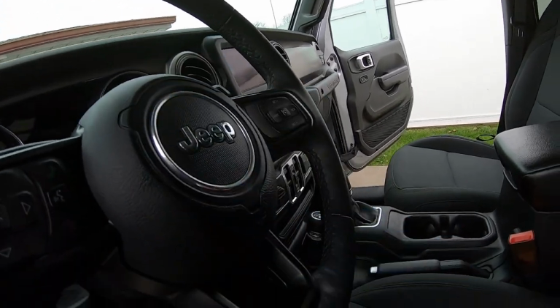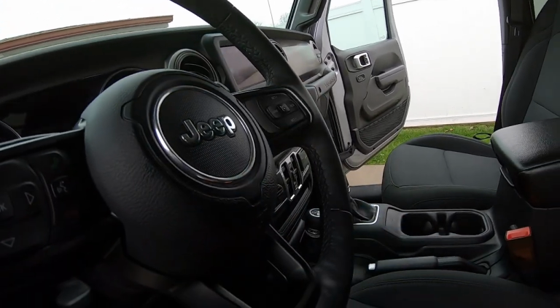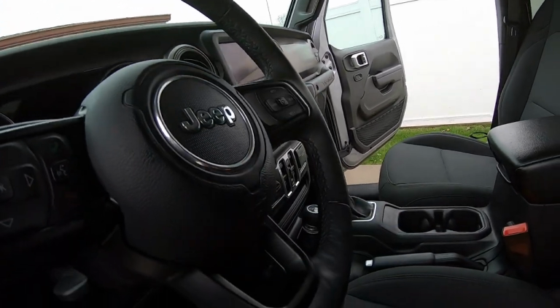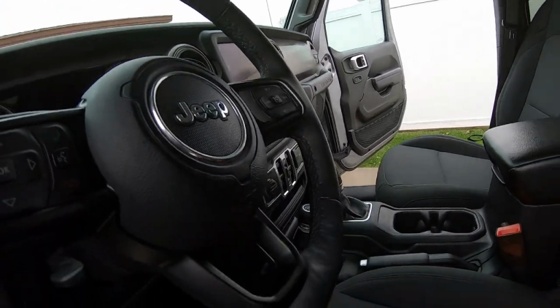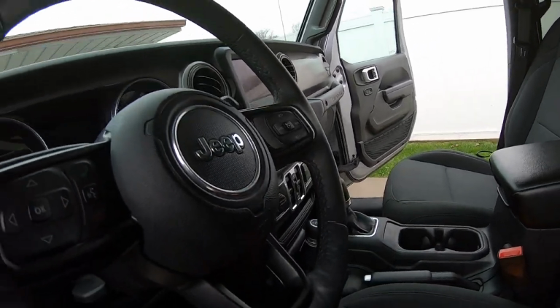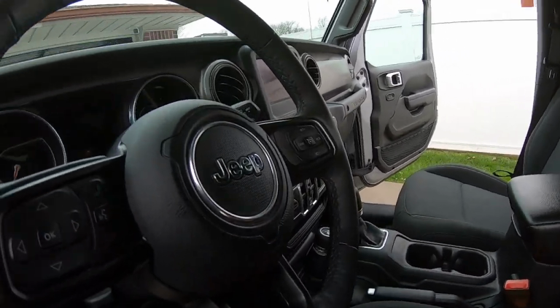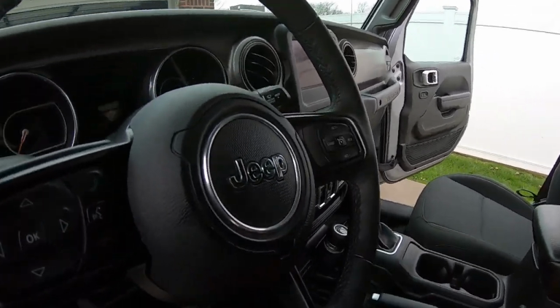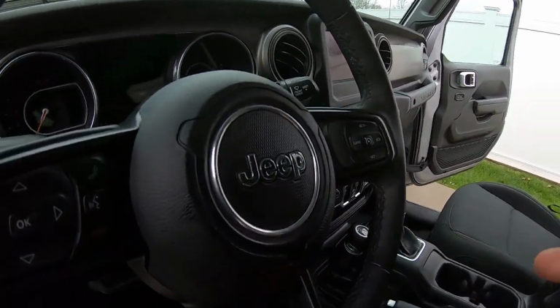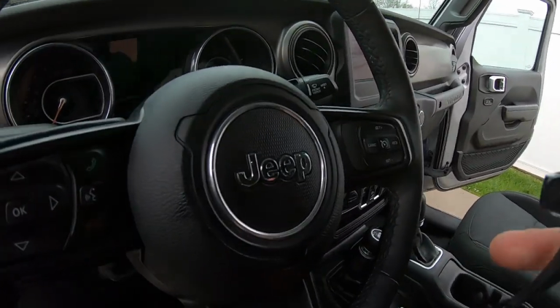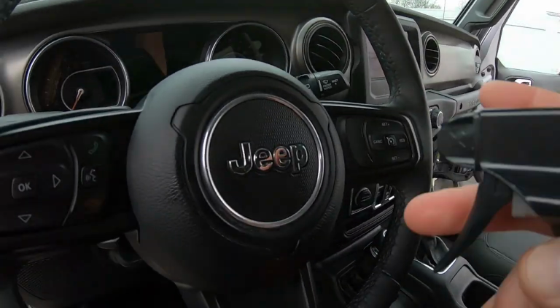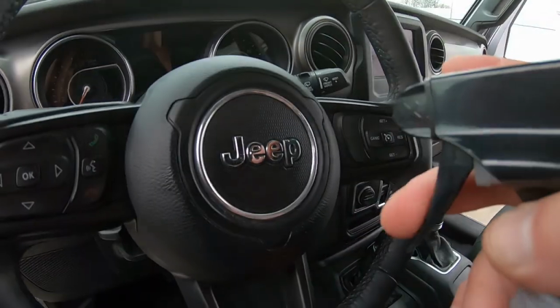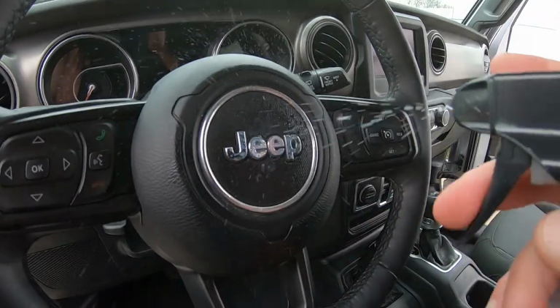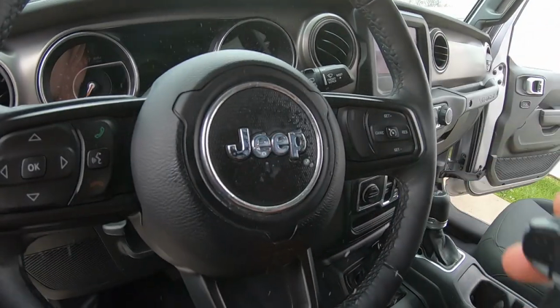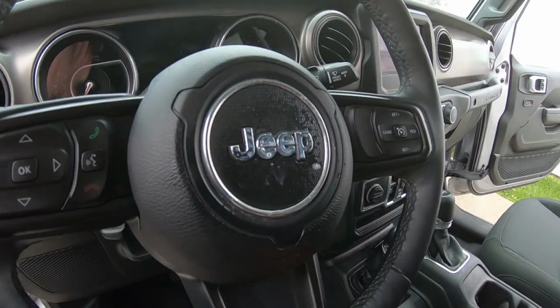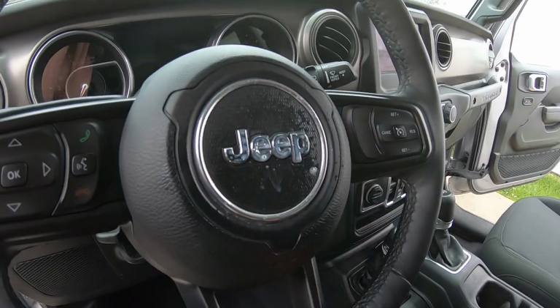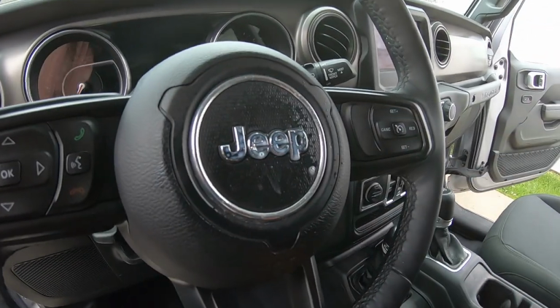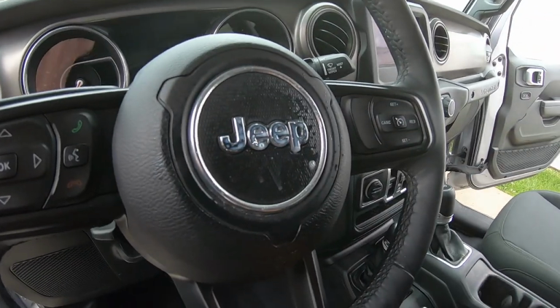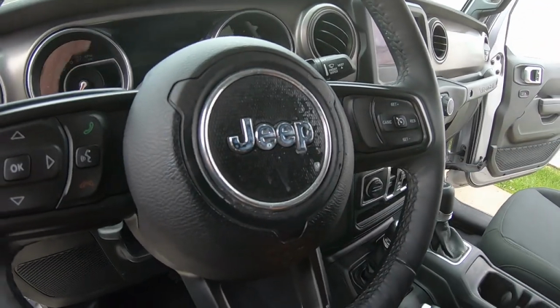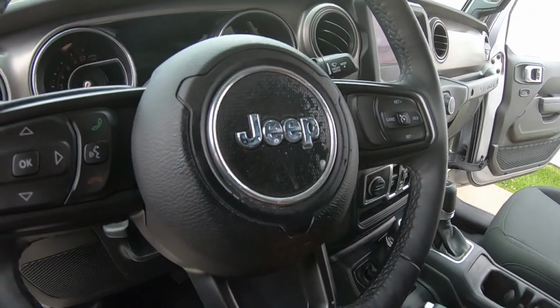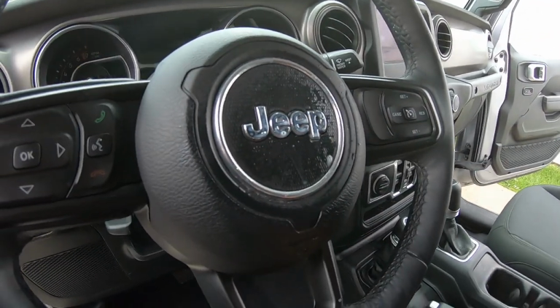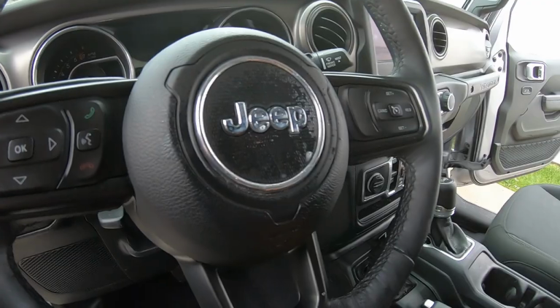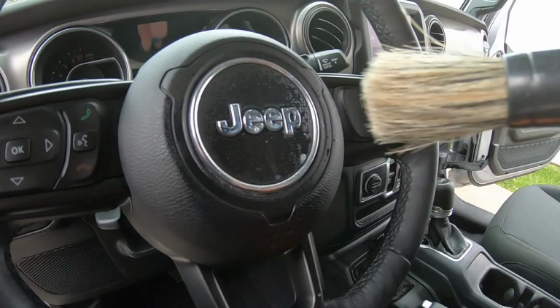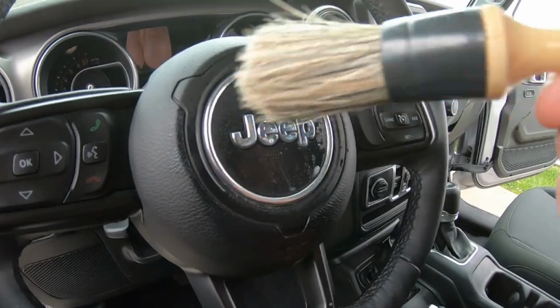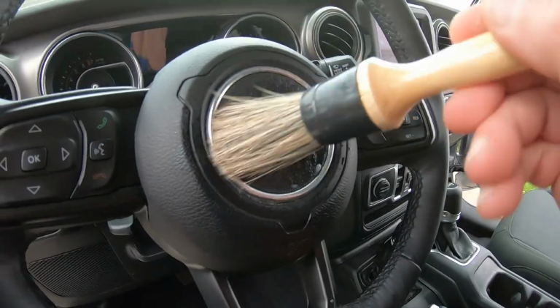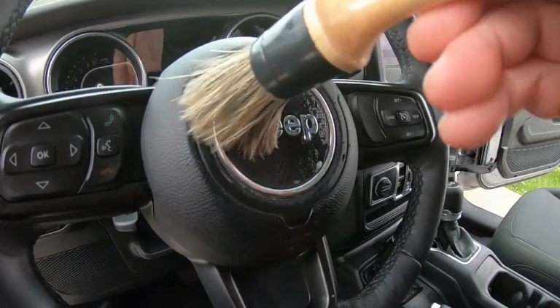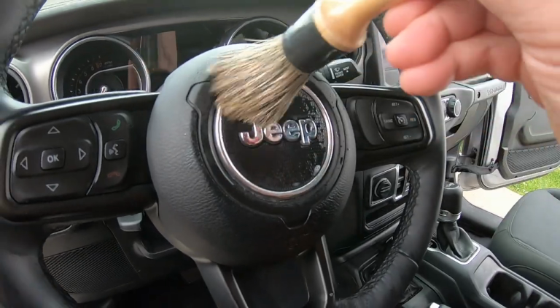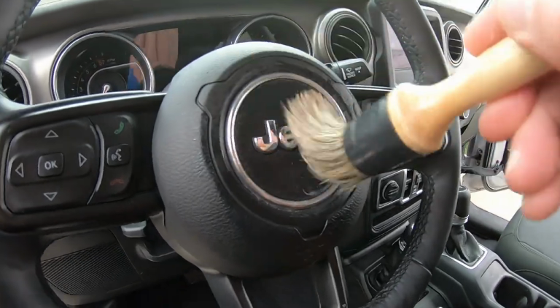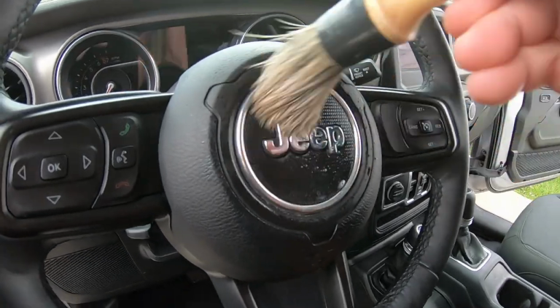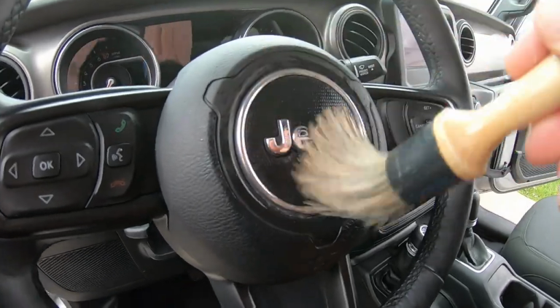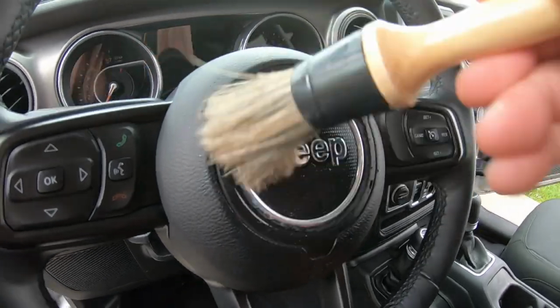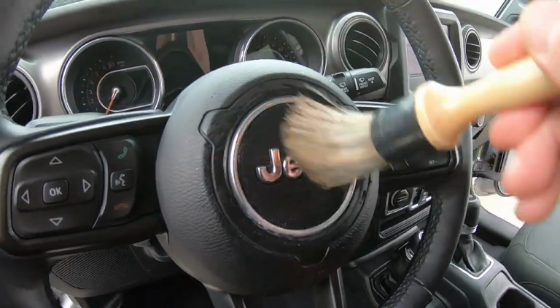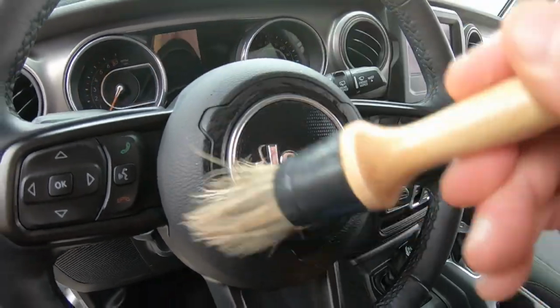Let's spray some on here, take a brush out, and get in there.